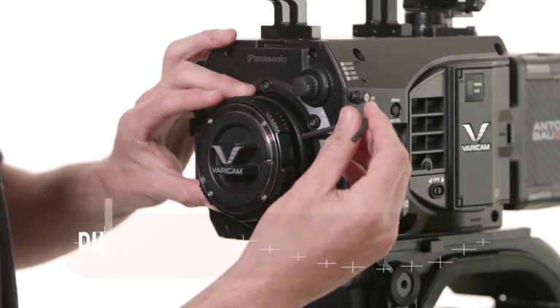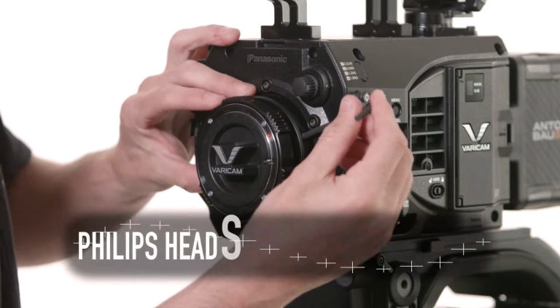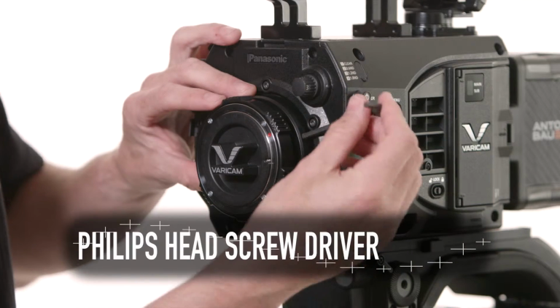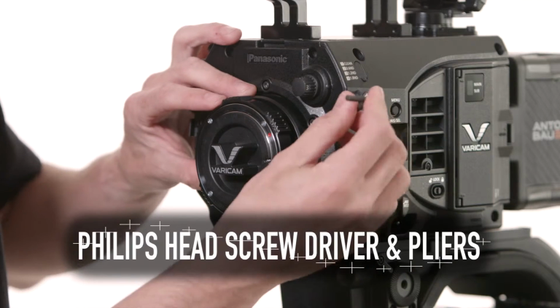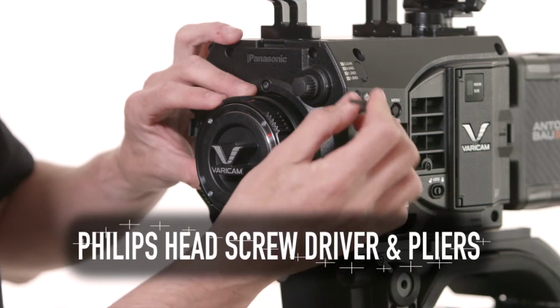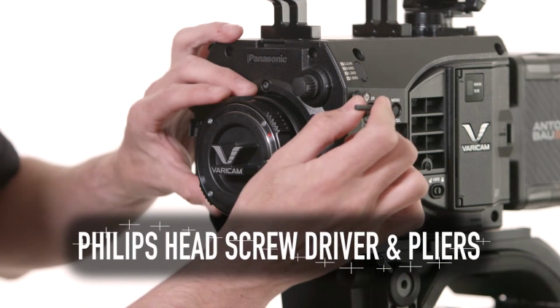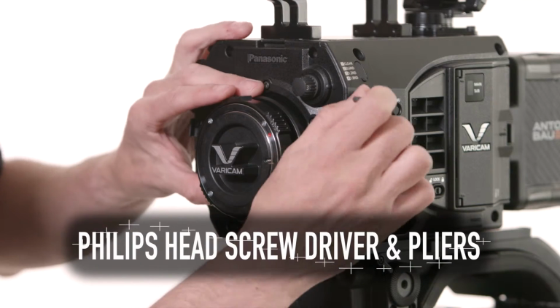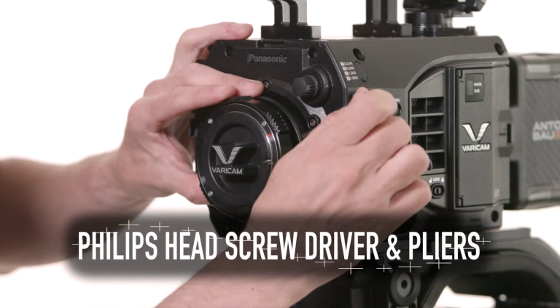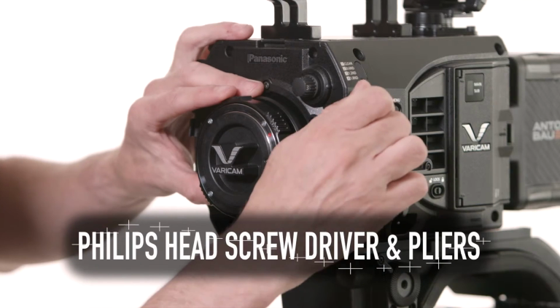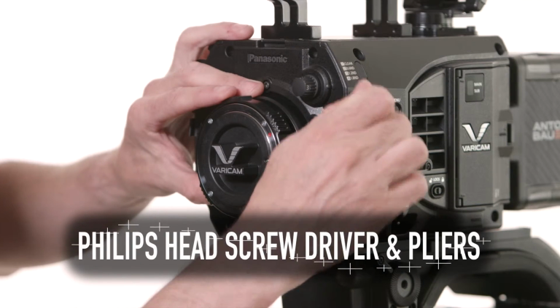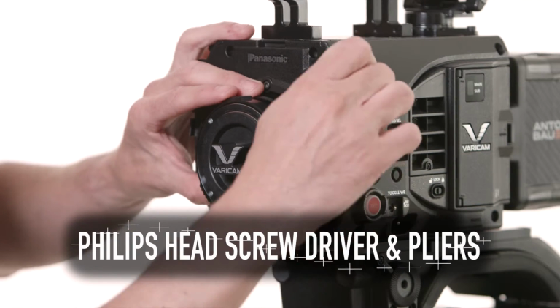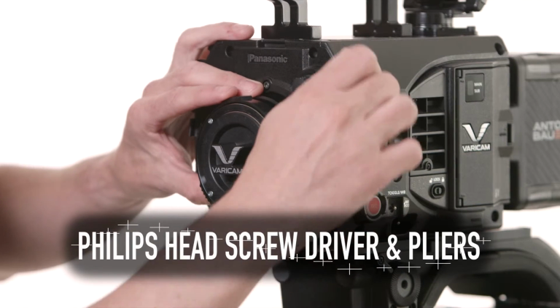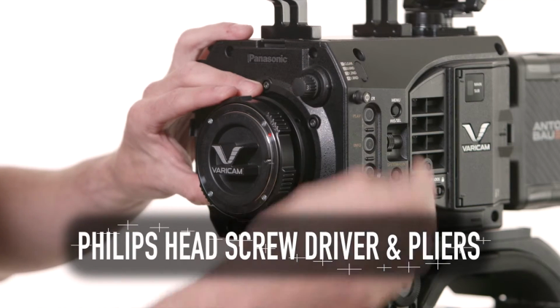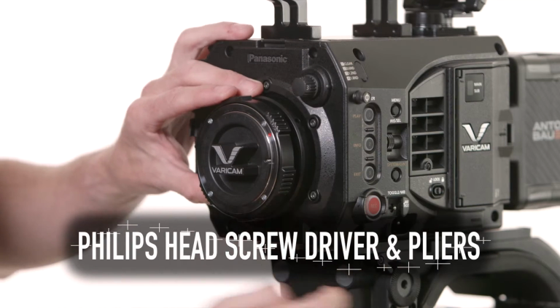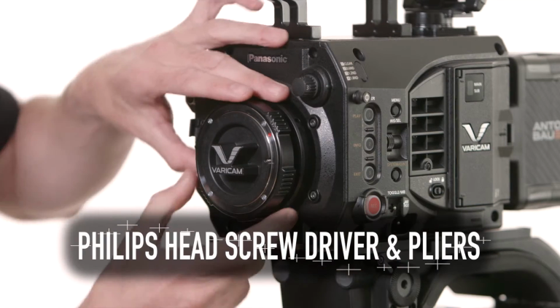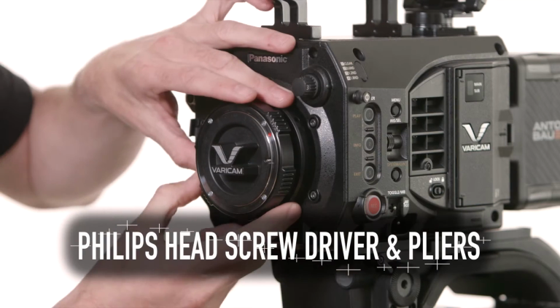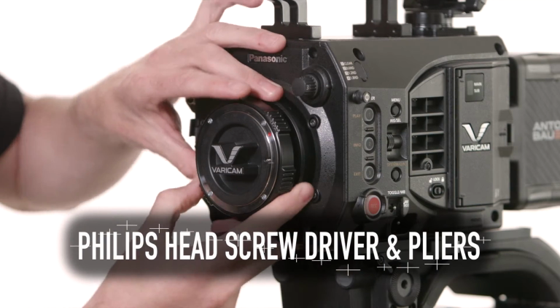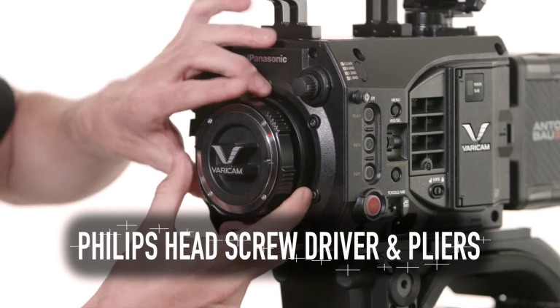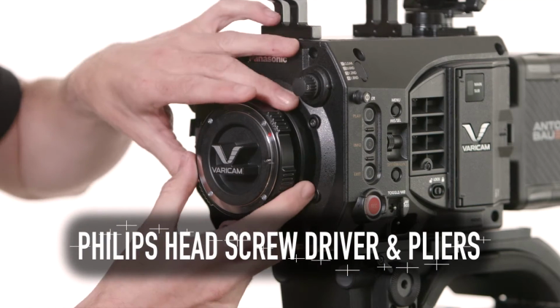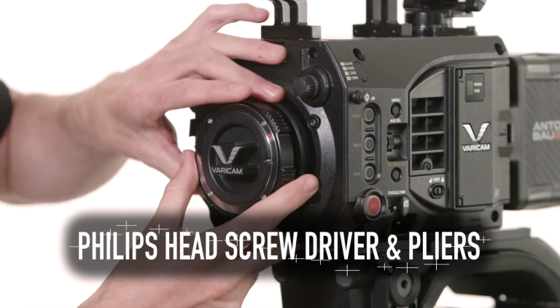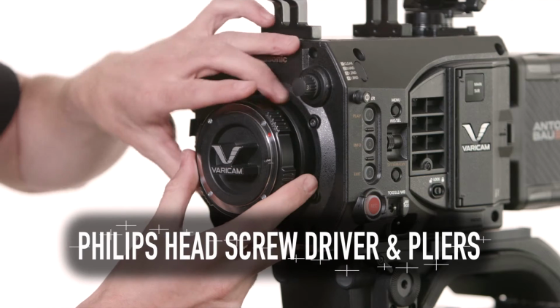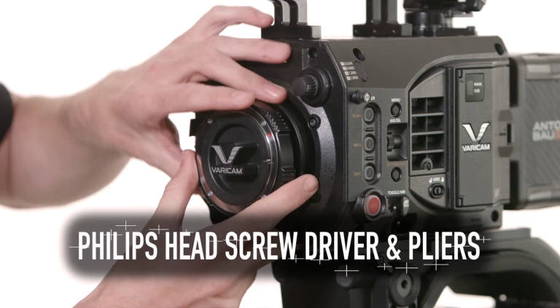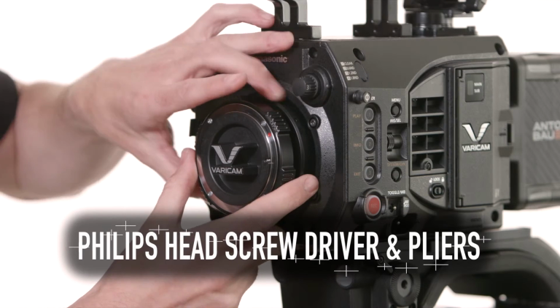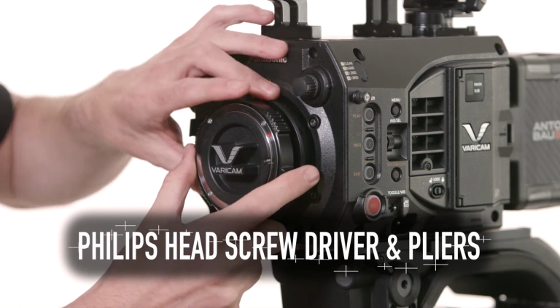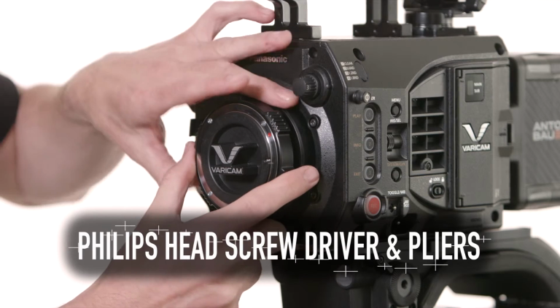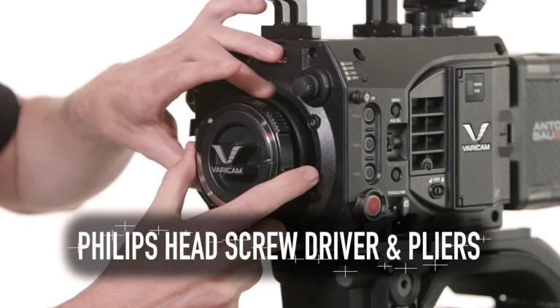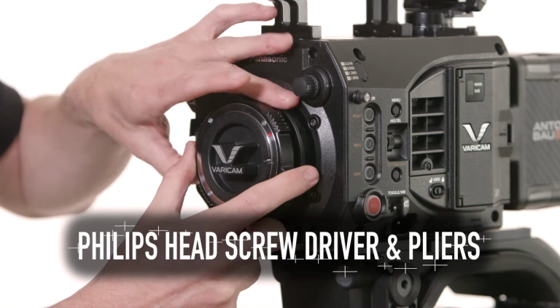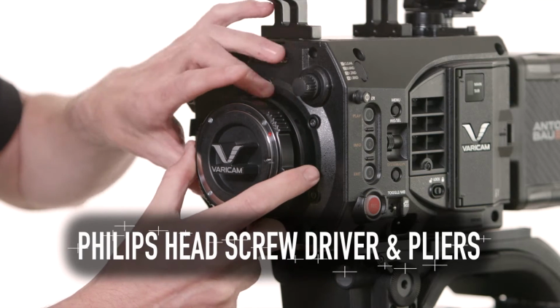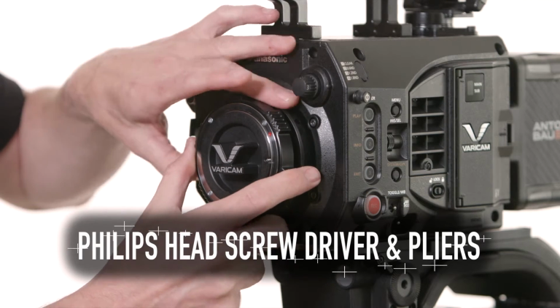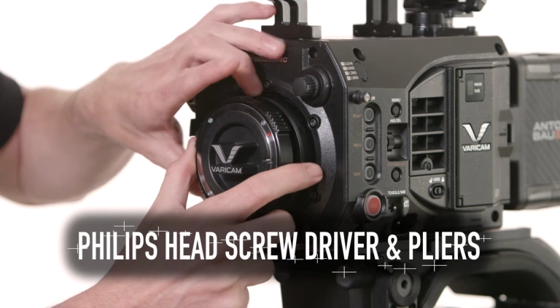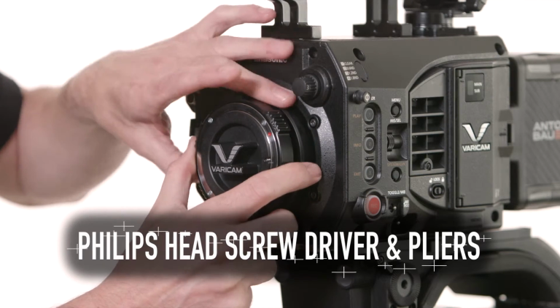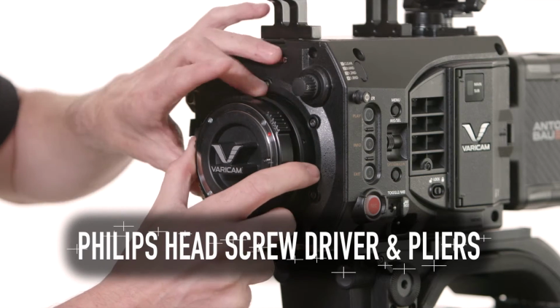For this you're going to need a small Phillips head screwdriver and a pair of tweezers or small needle nose pliers.